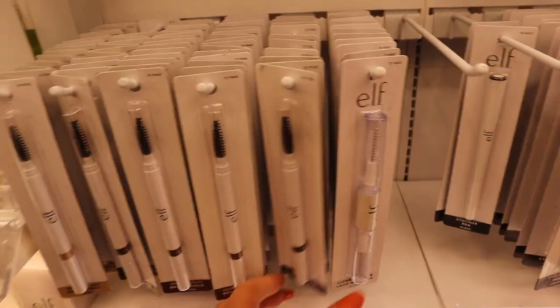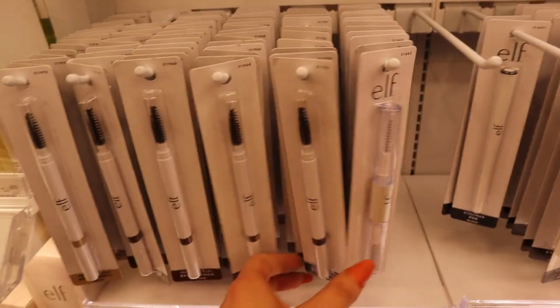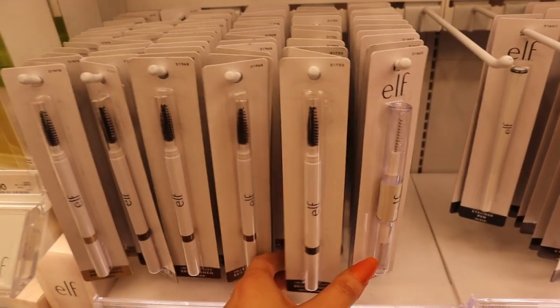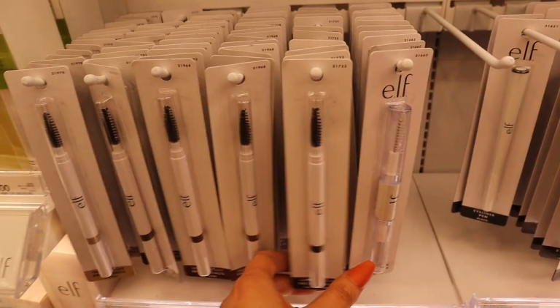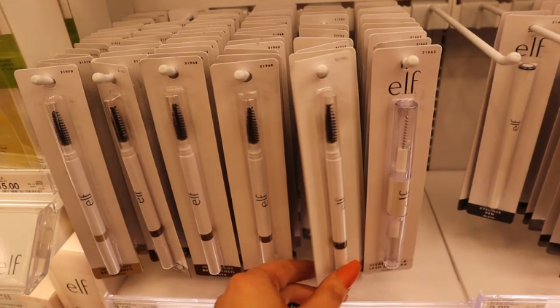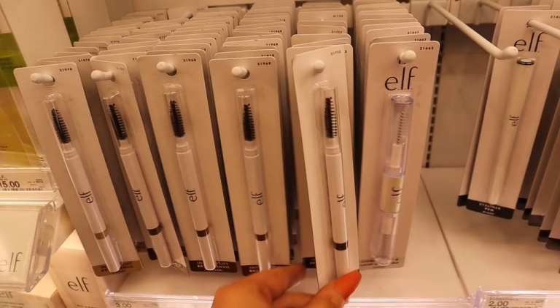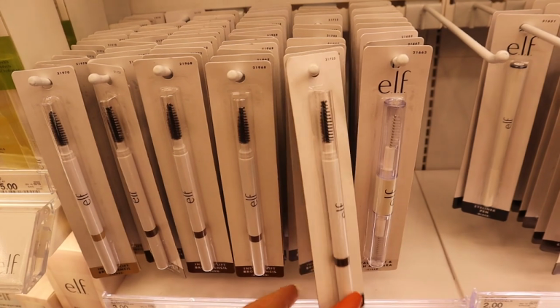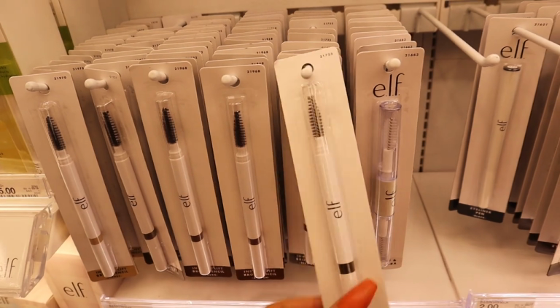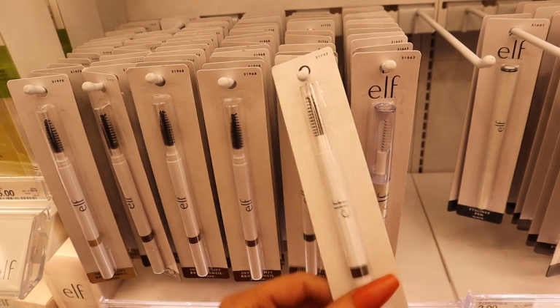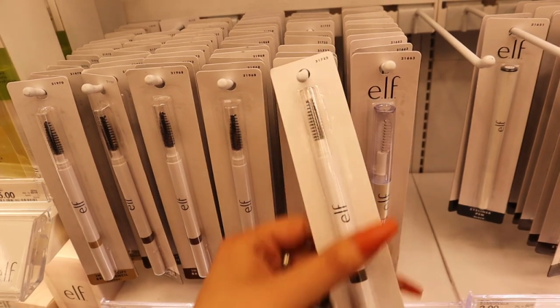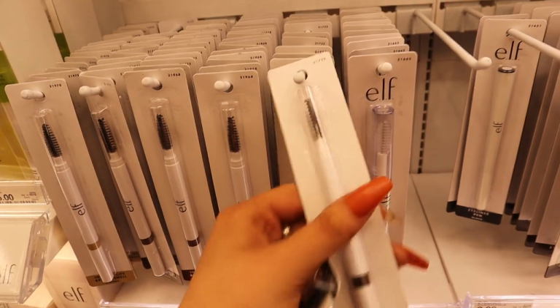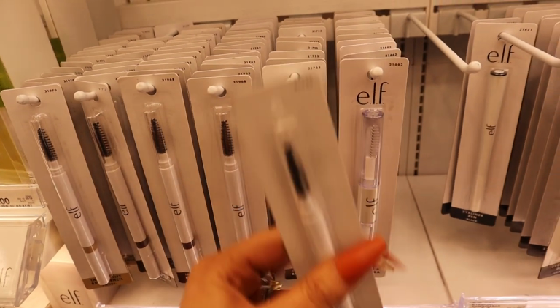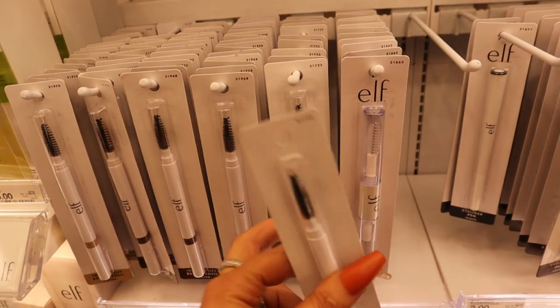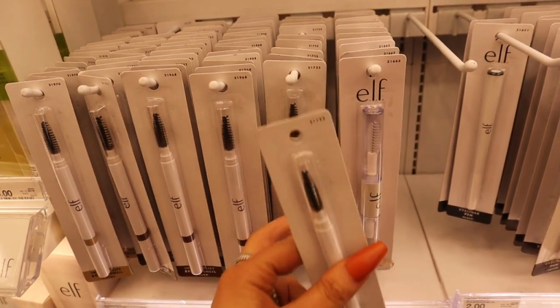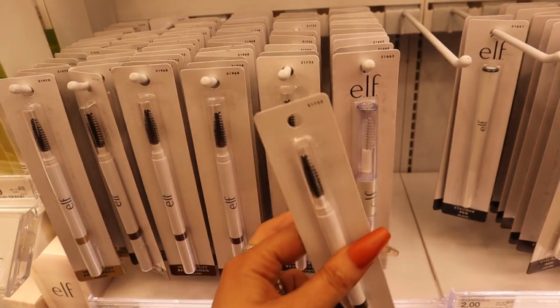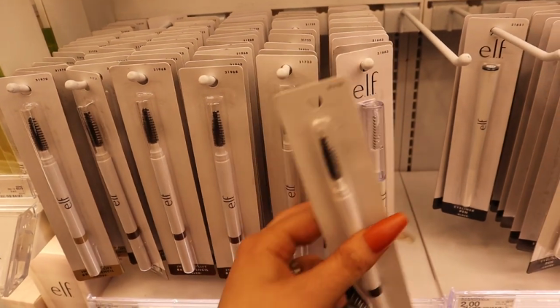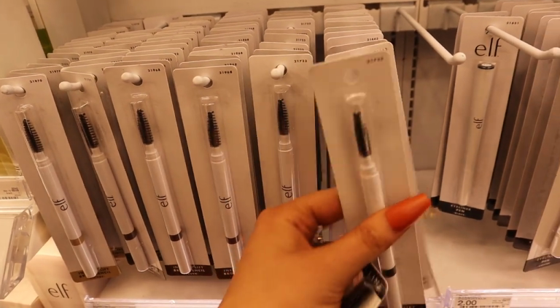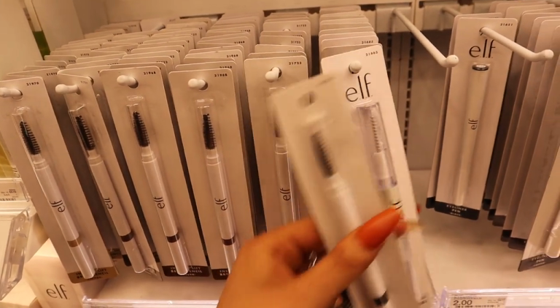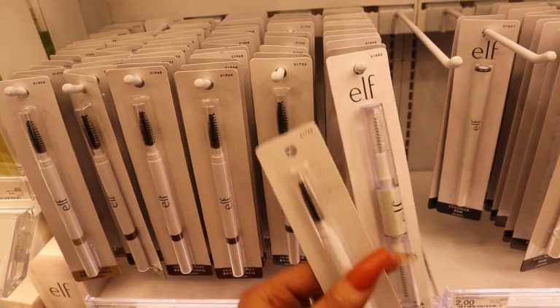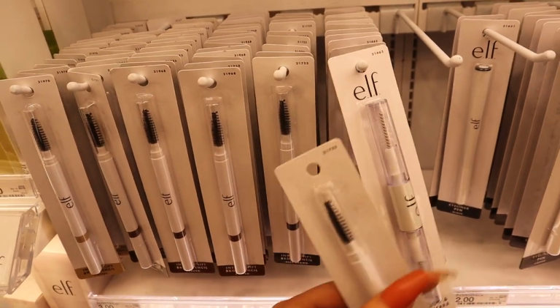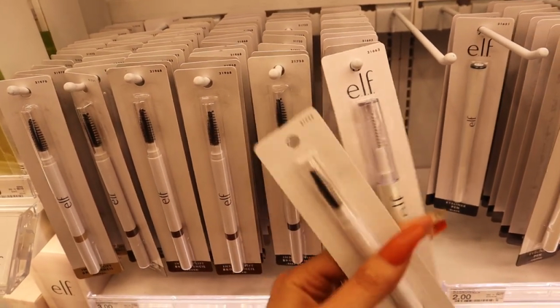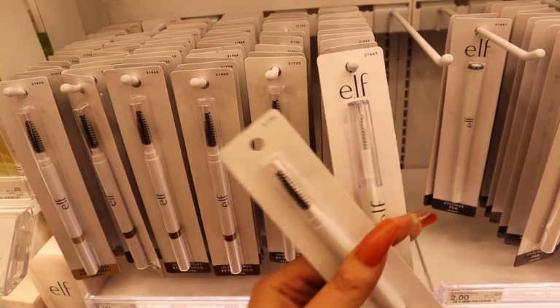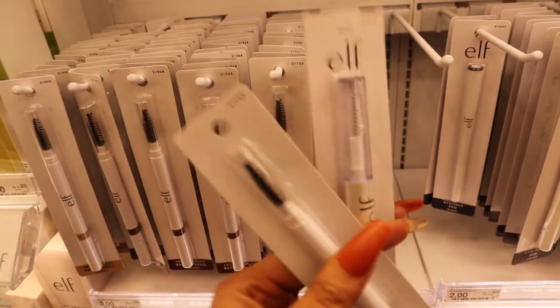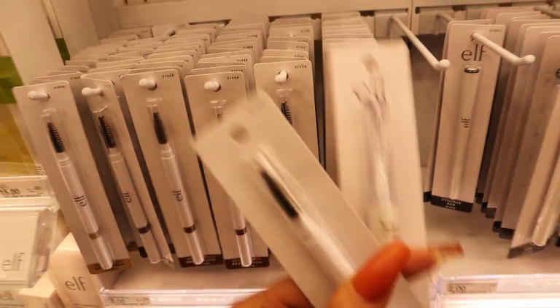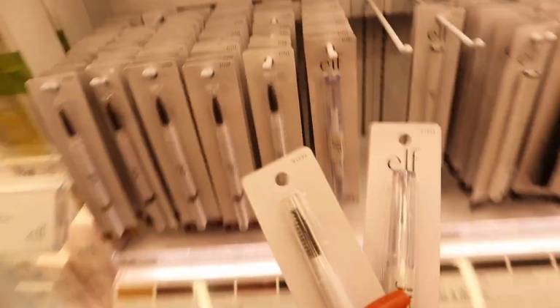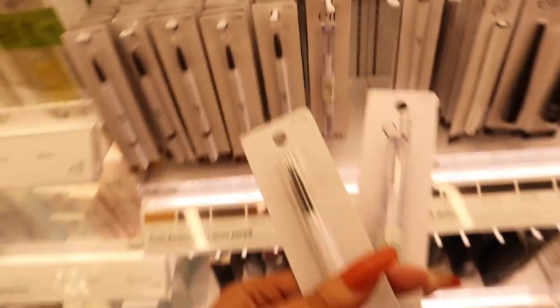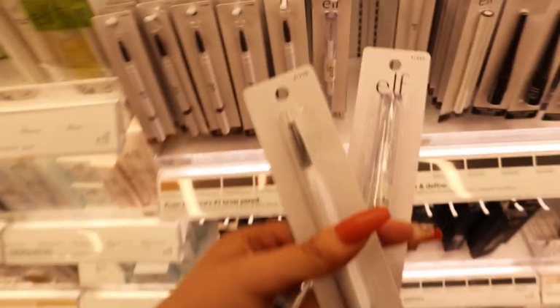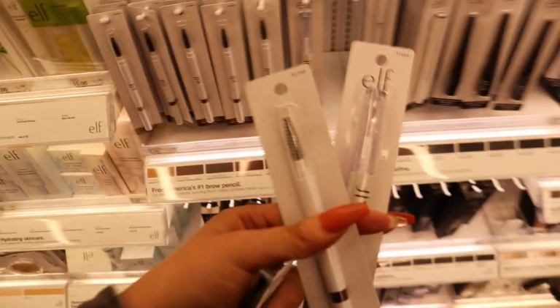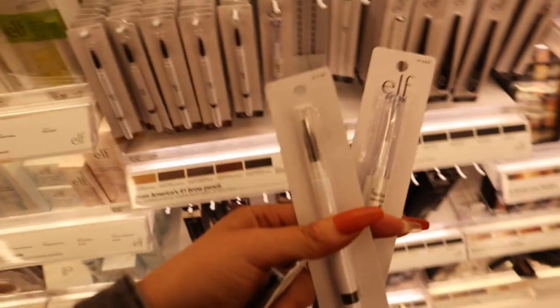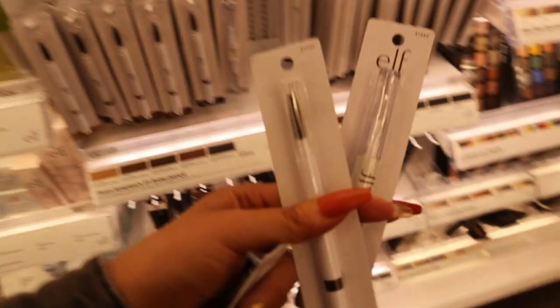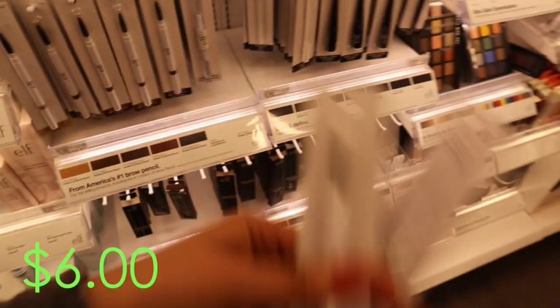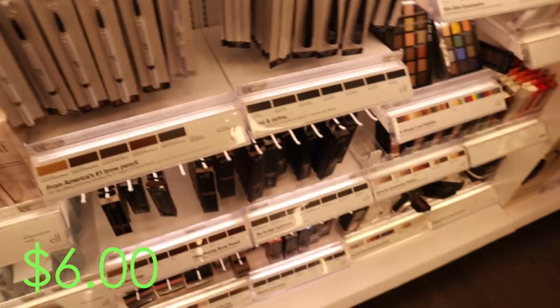I found this e.l.f. Brow Pencil along with the e.l.f. Brow Gel, and they're both $3 each, so $6 total.